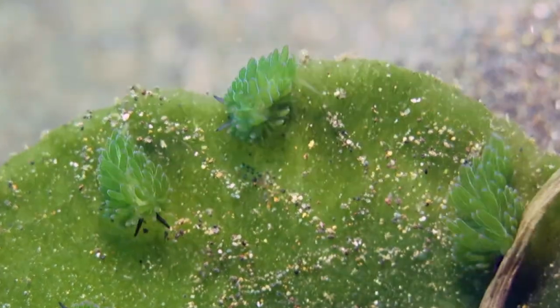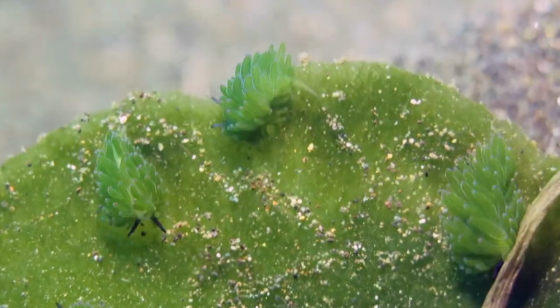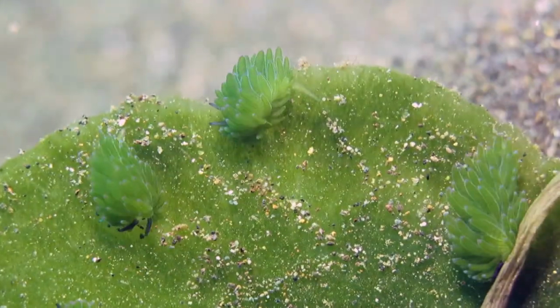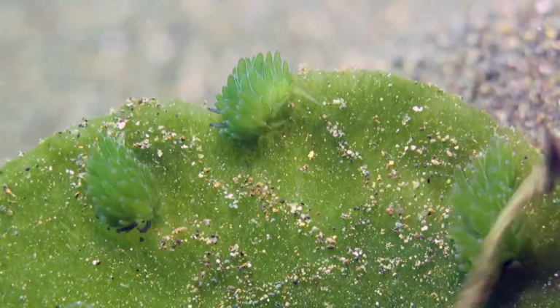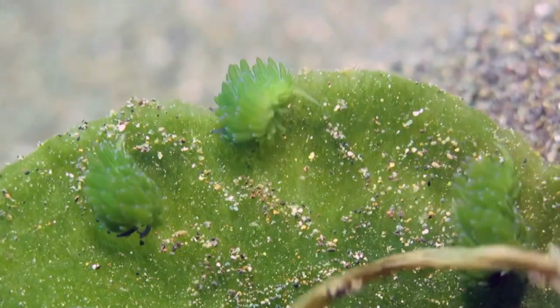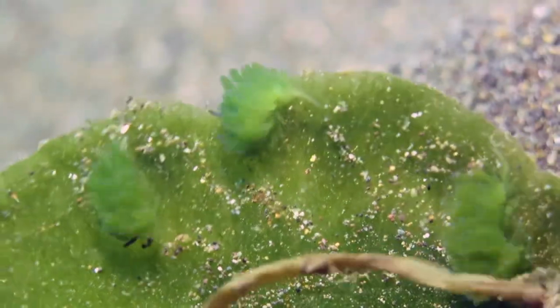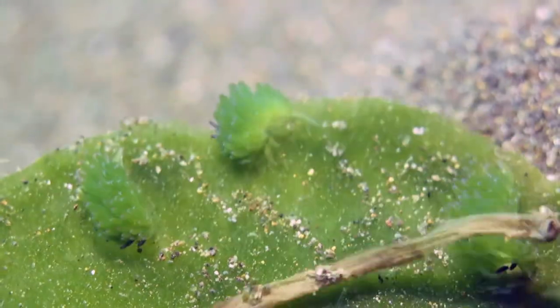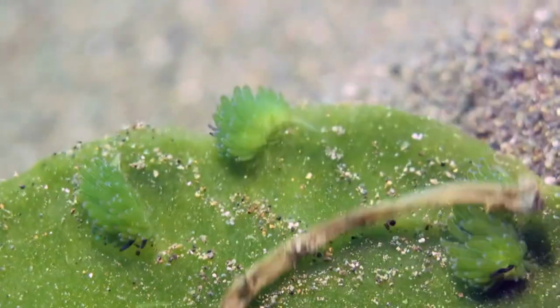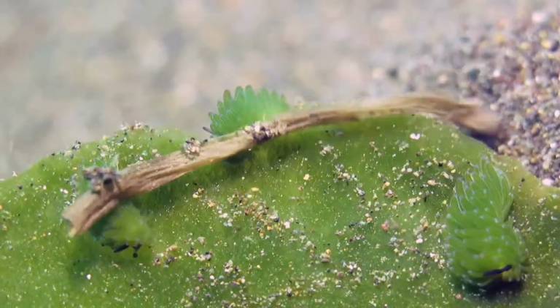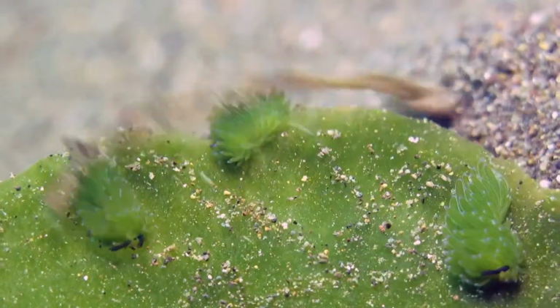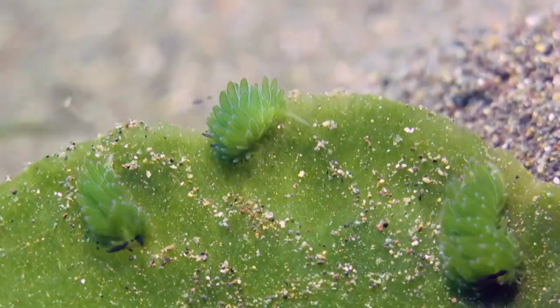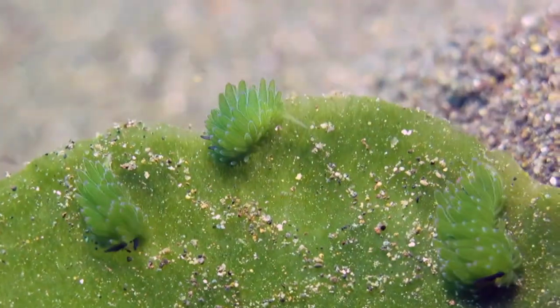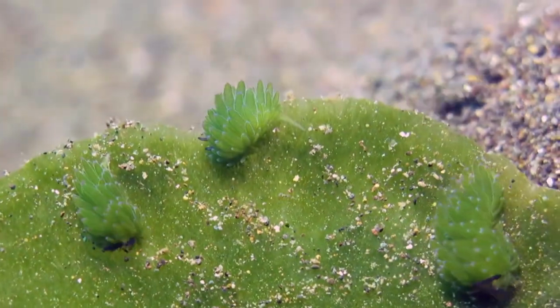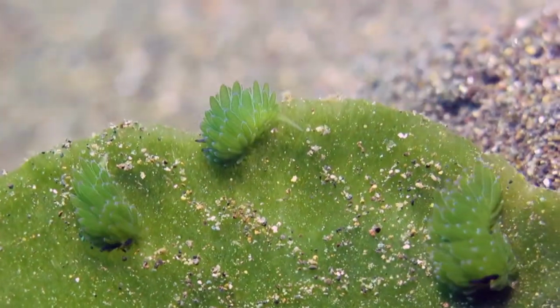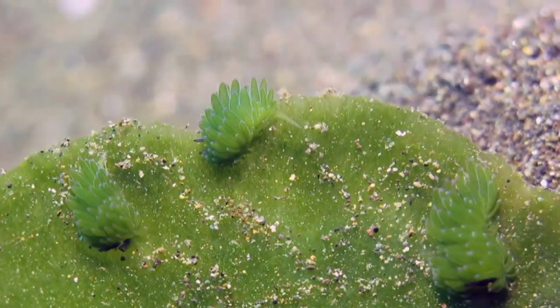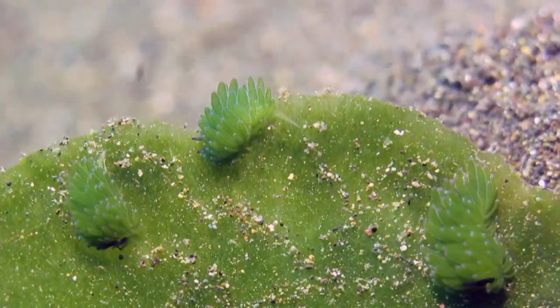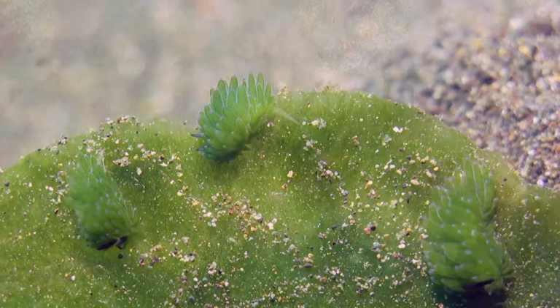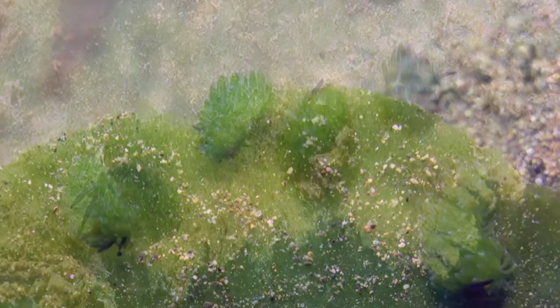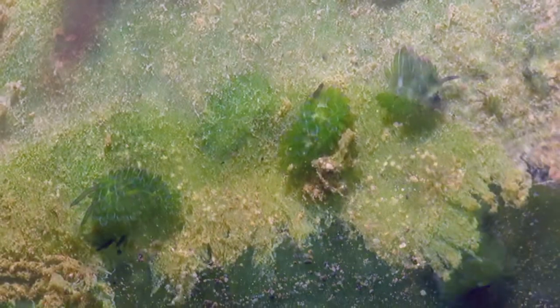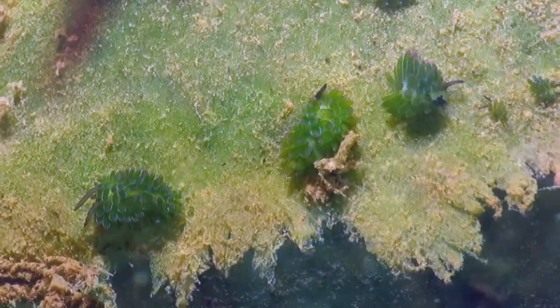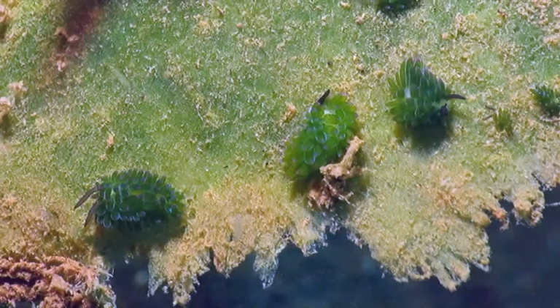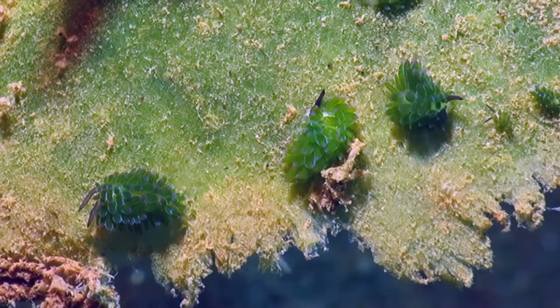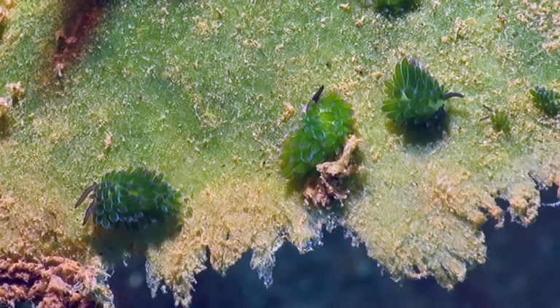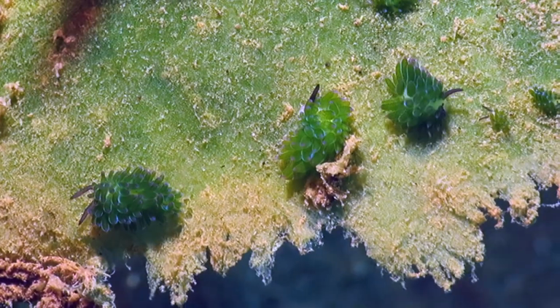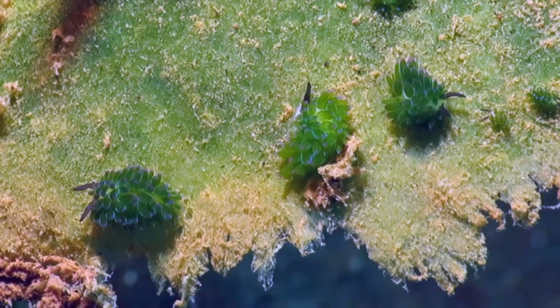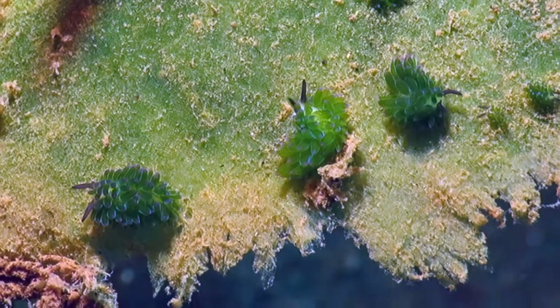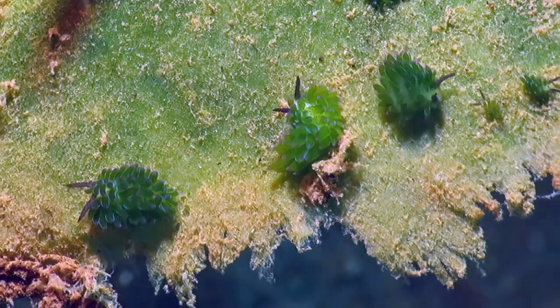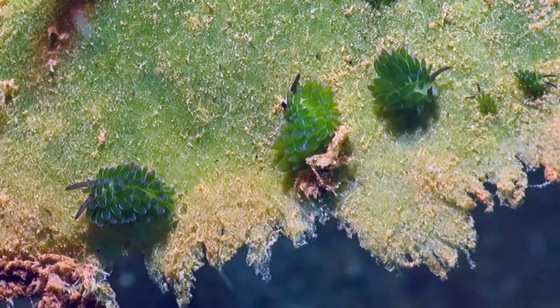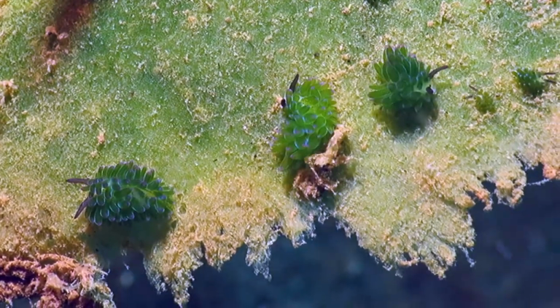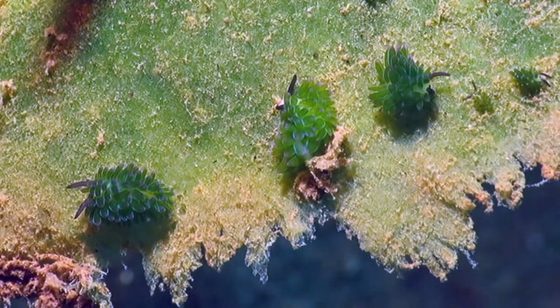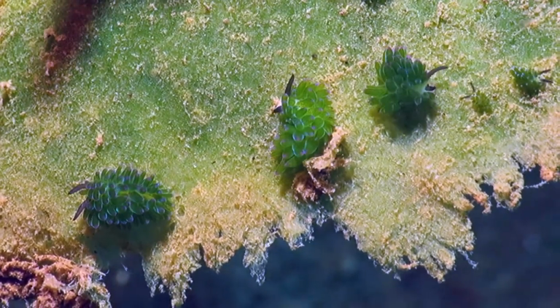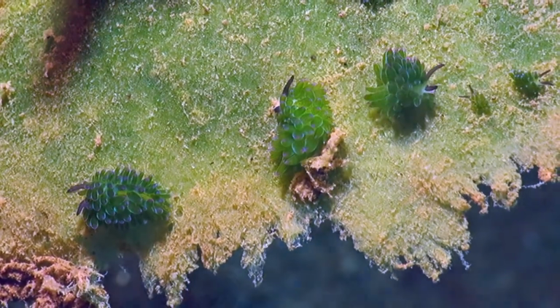The Costasiella are one of the strangest kinds of critters on our planet.